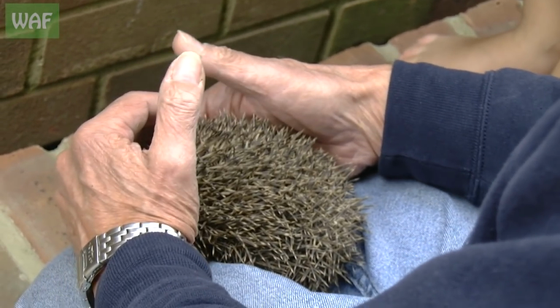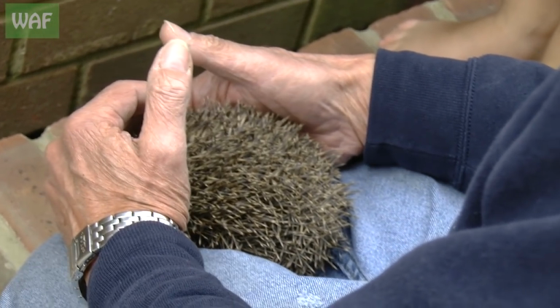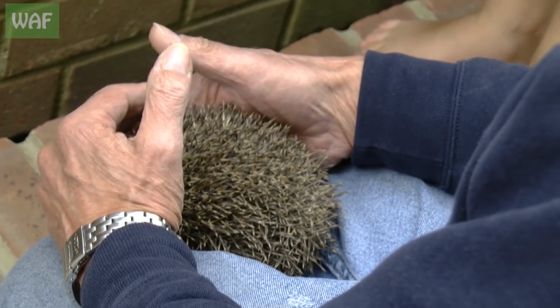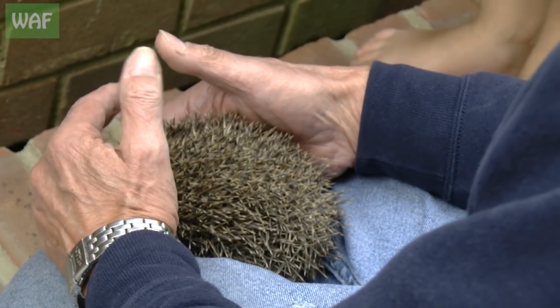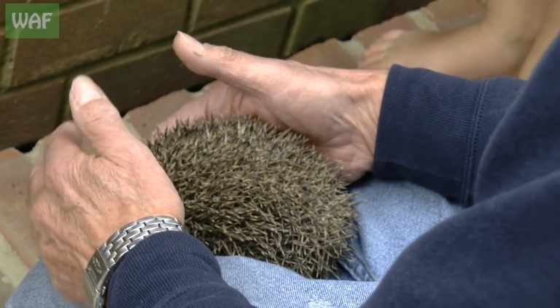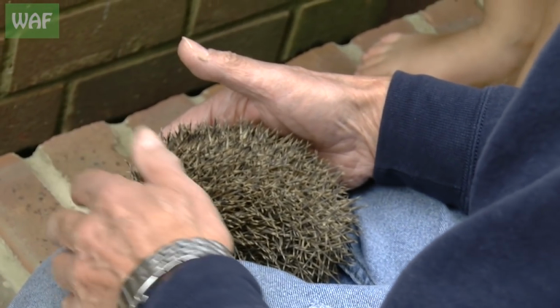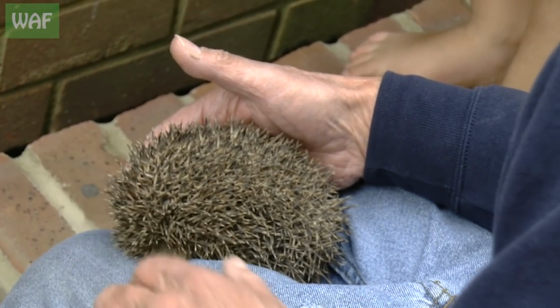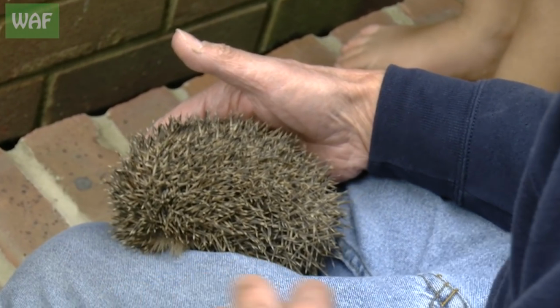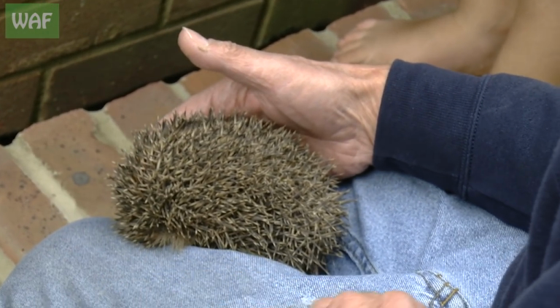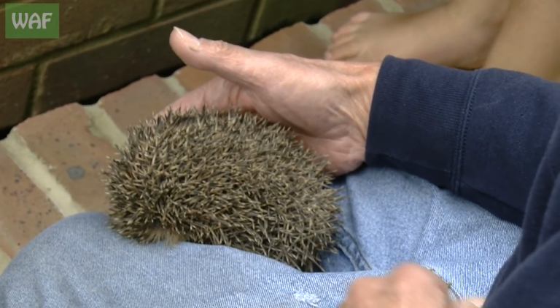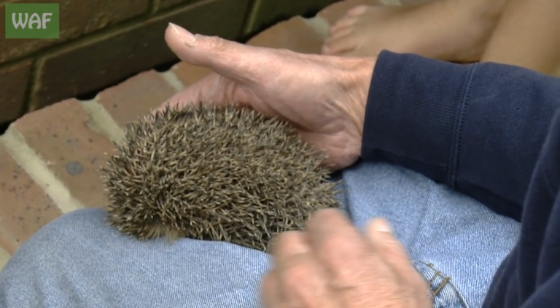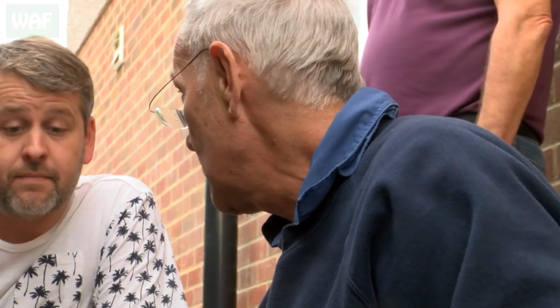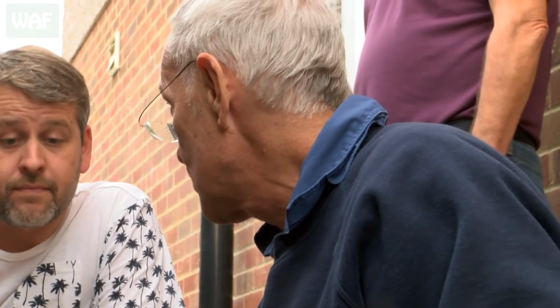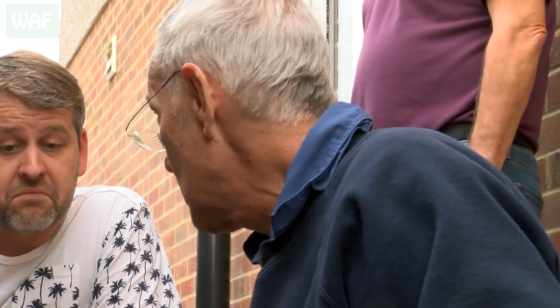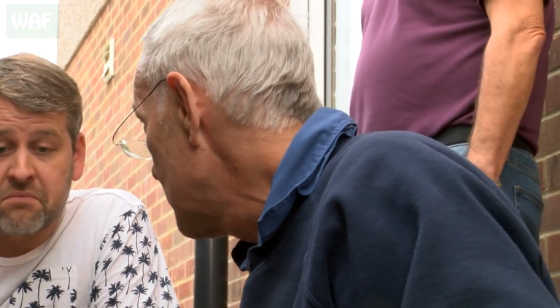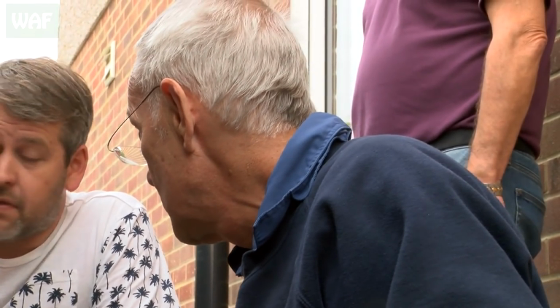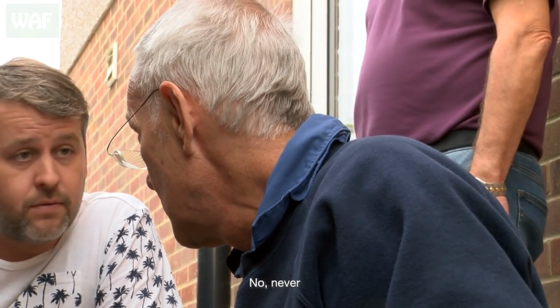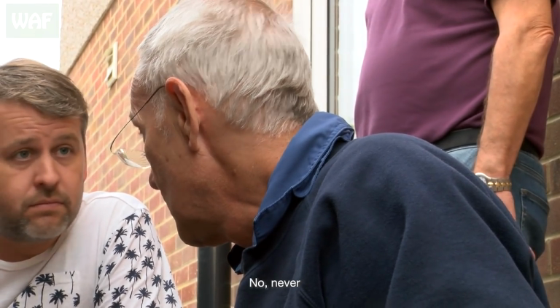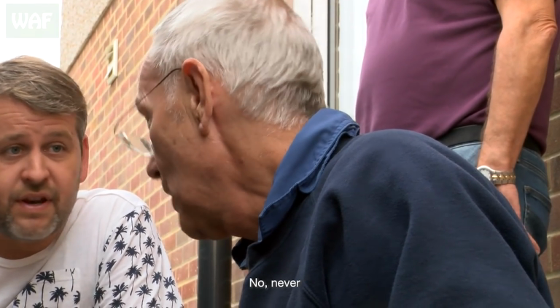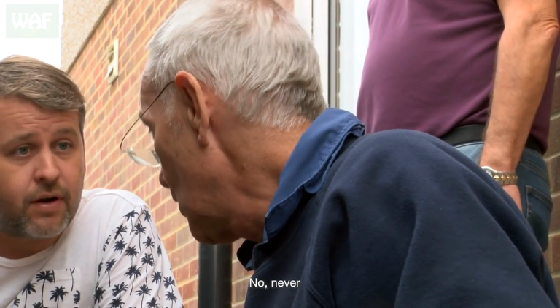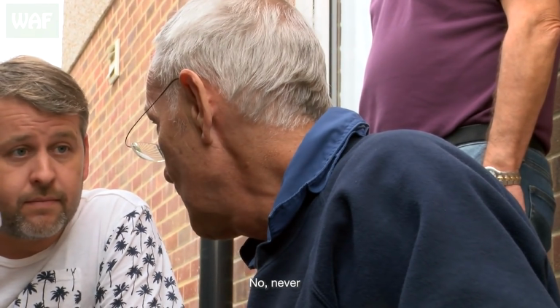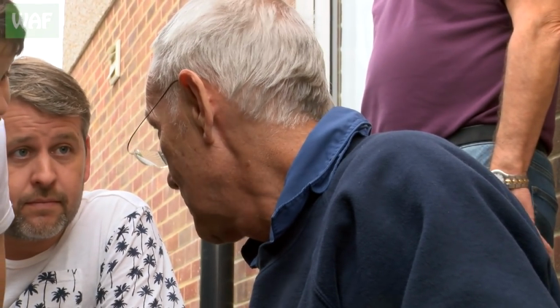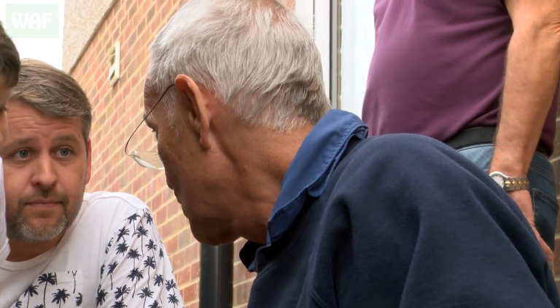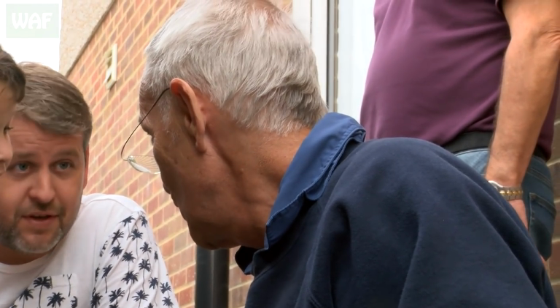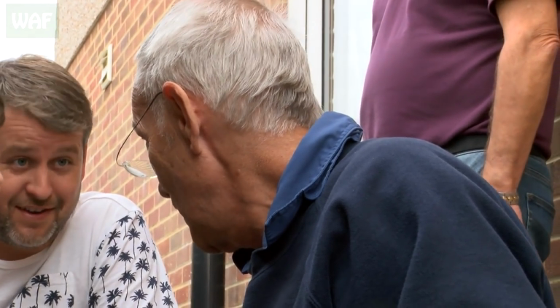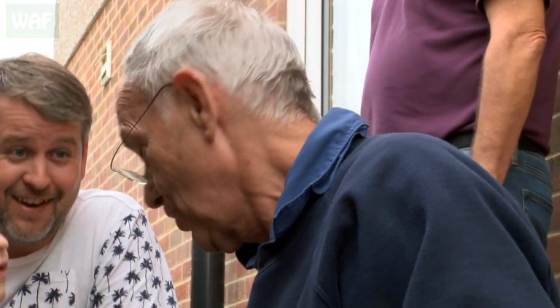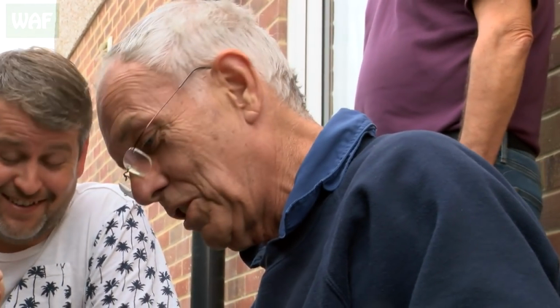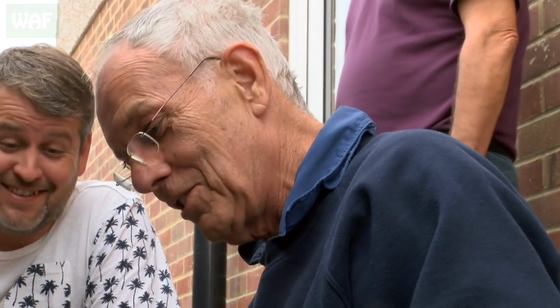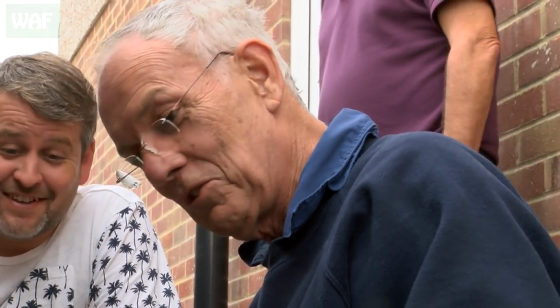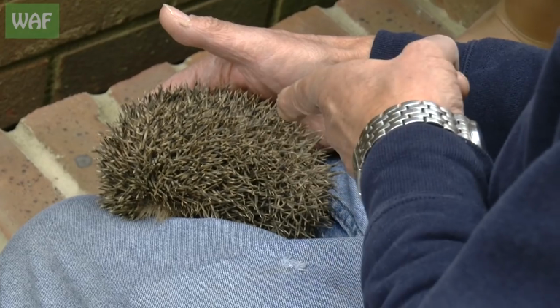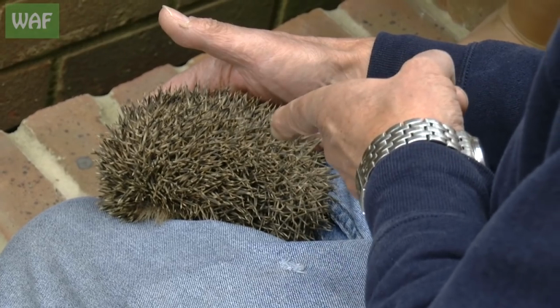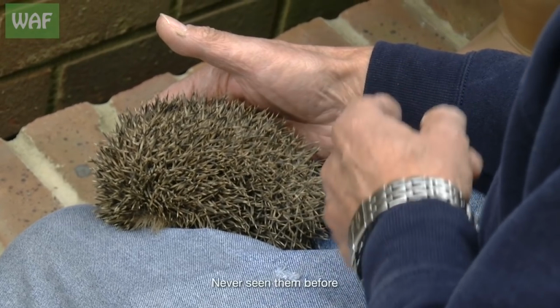He's really not that bothered so he can go straight out. Do you see hedgehogs in the garden? No? I can assure you — you've got hedgehogs in the garden because there is one.